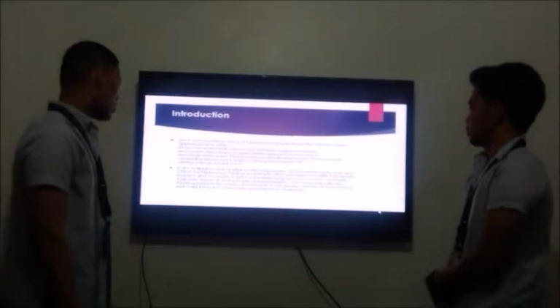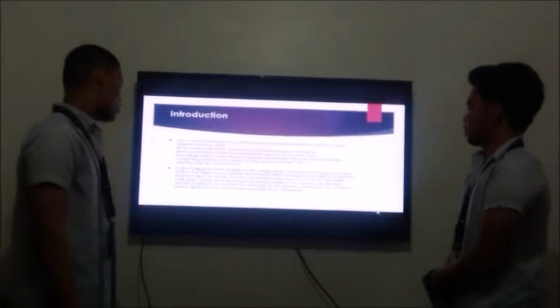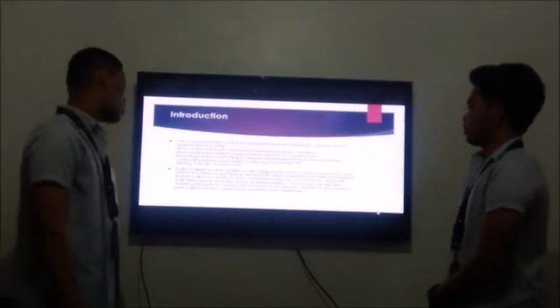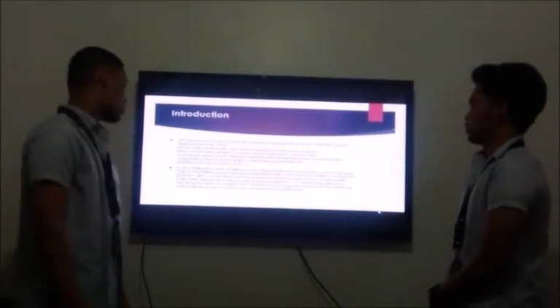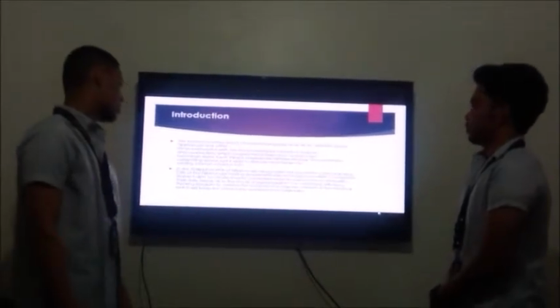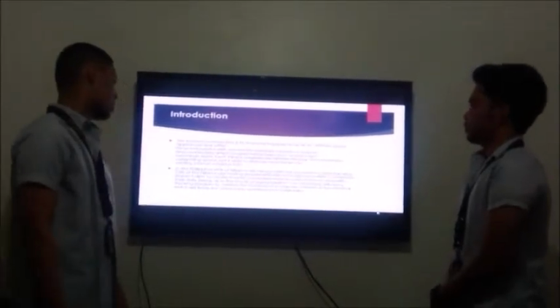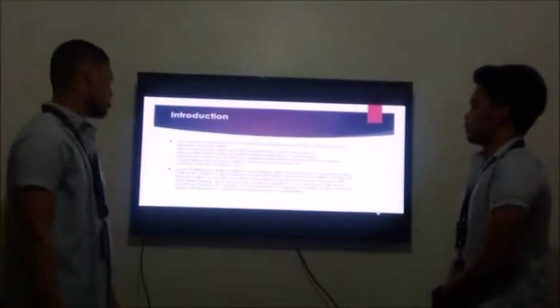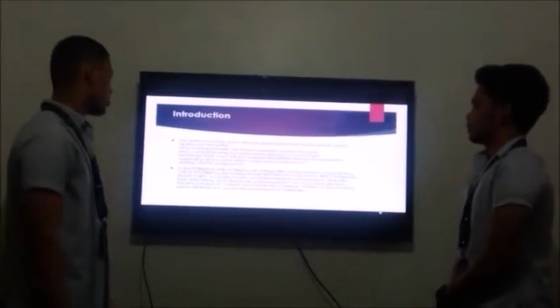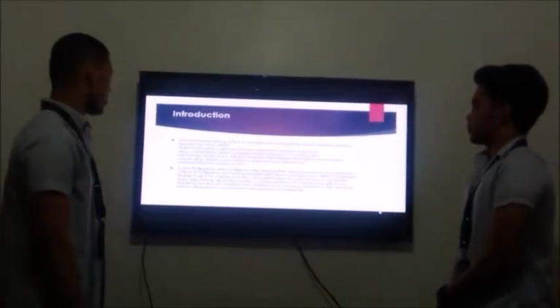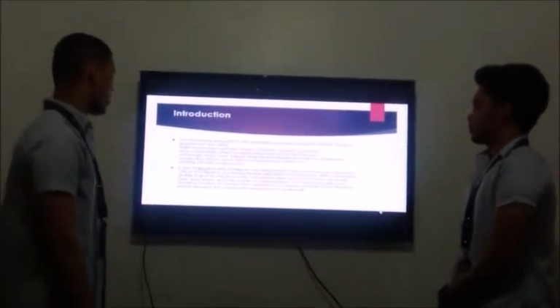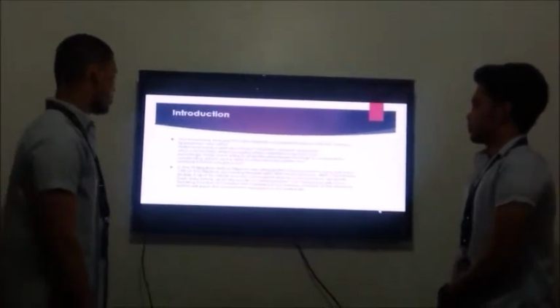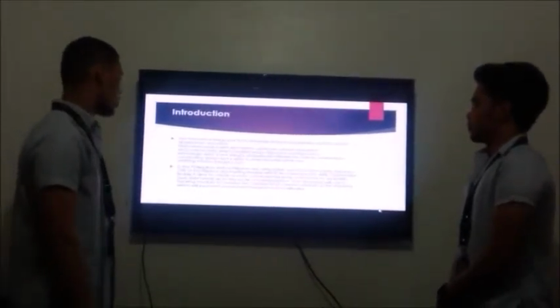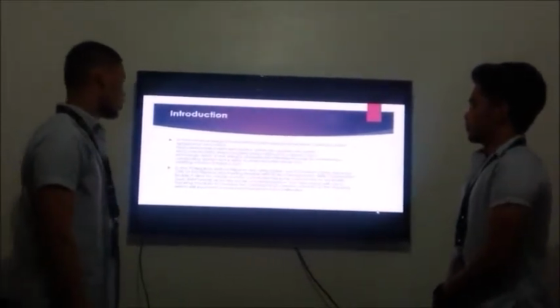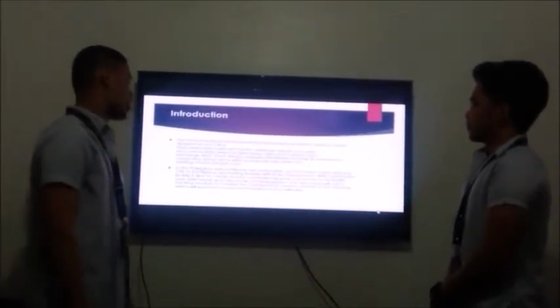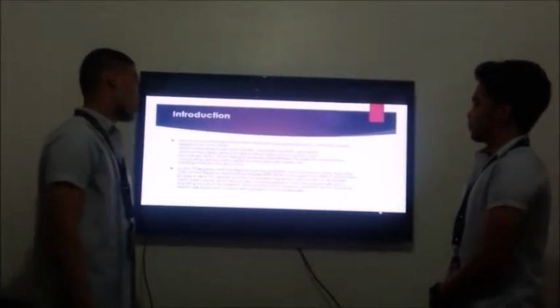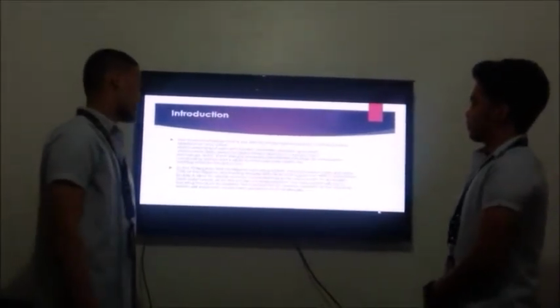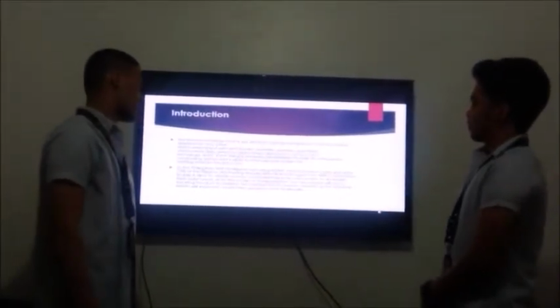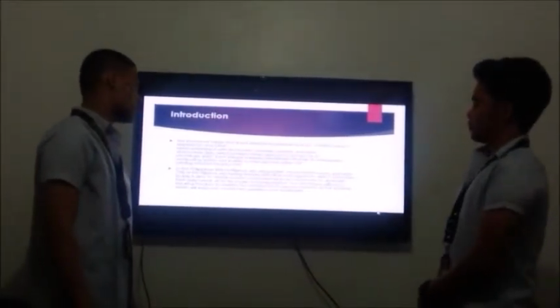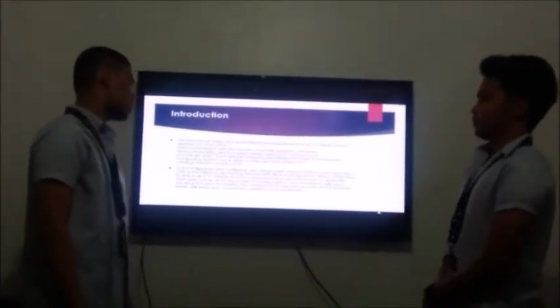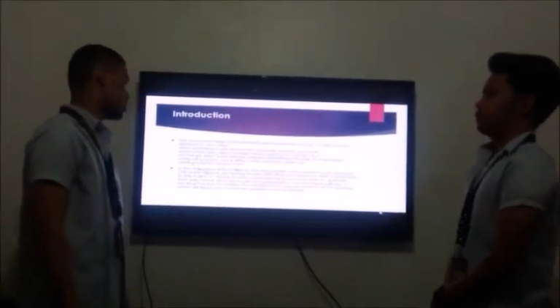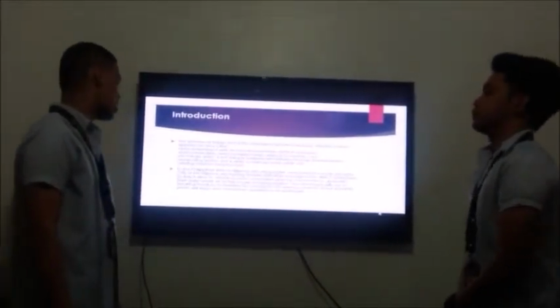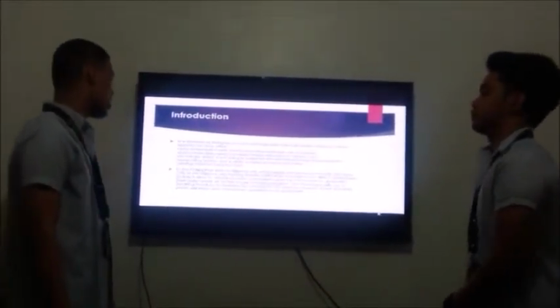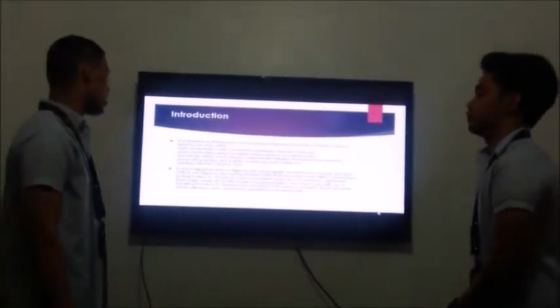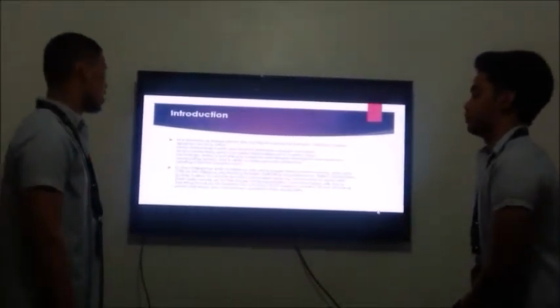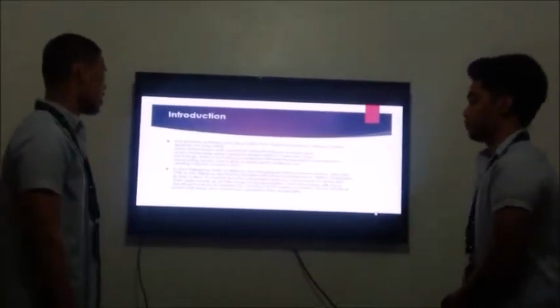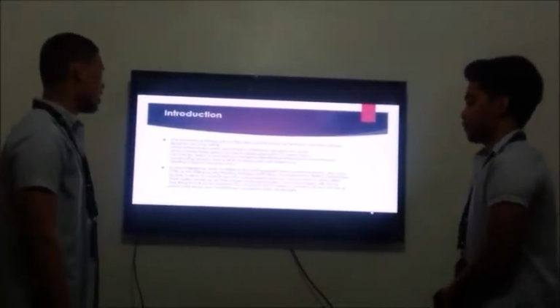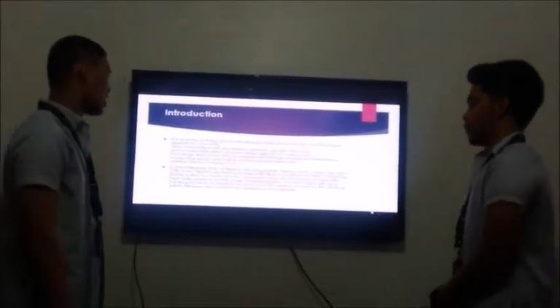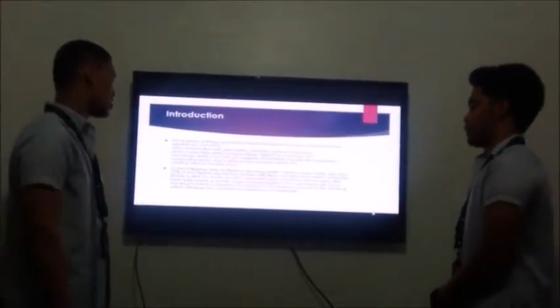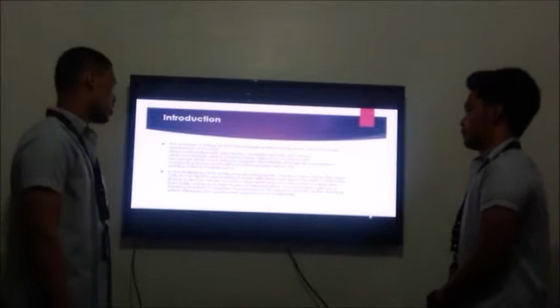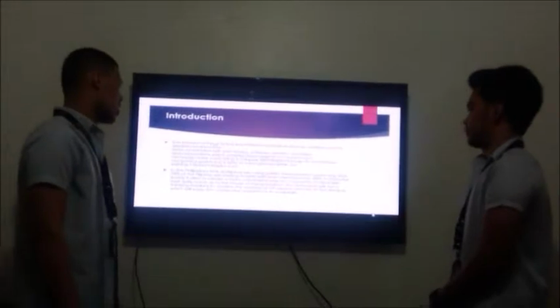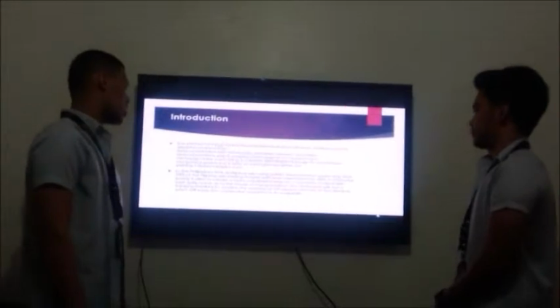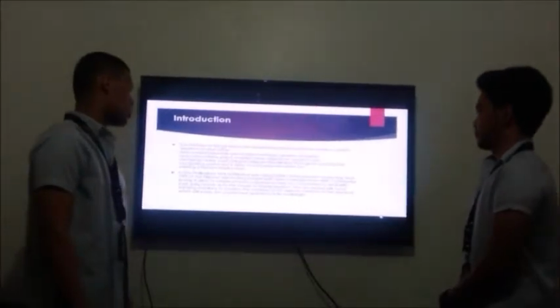Commuters Body: it aims to create a more convenient way for commuters to deal with their daily needs as to the mode of transportation.